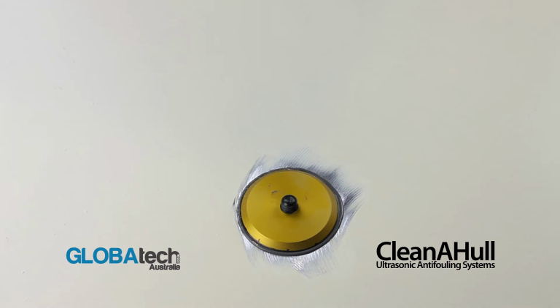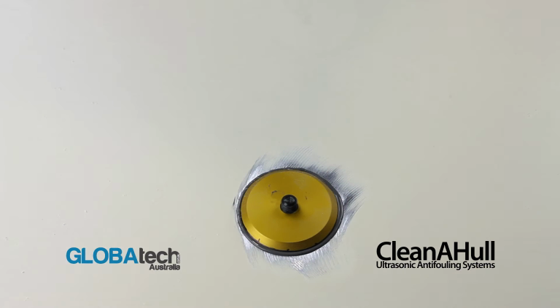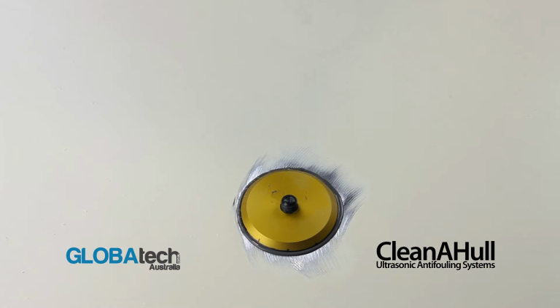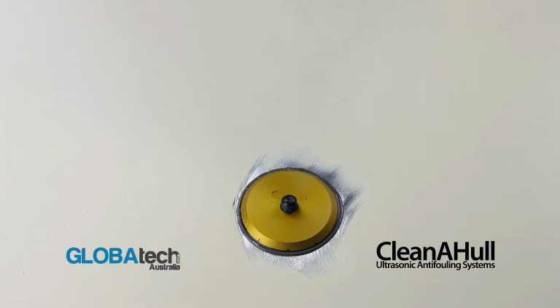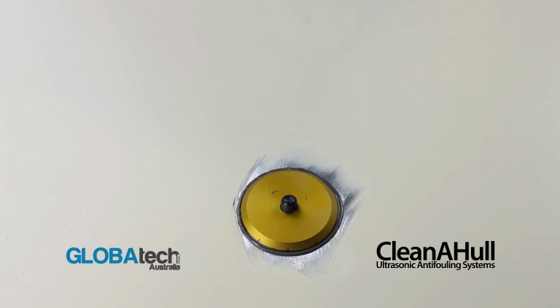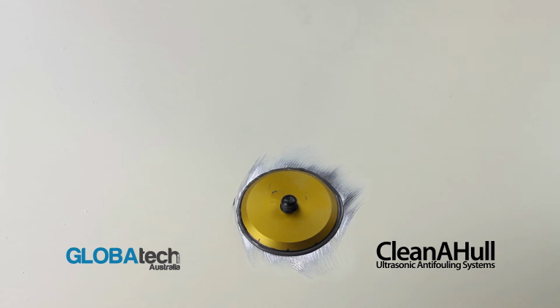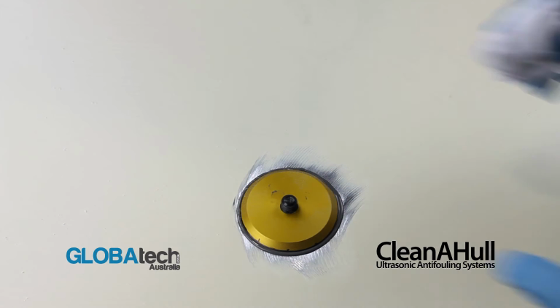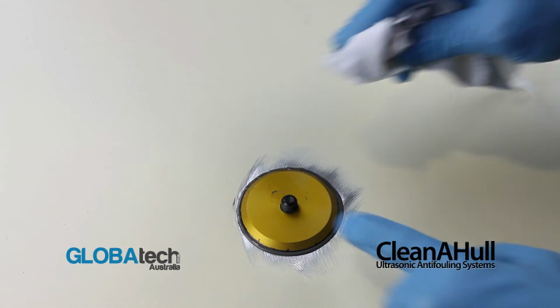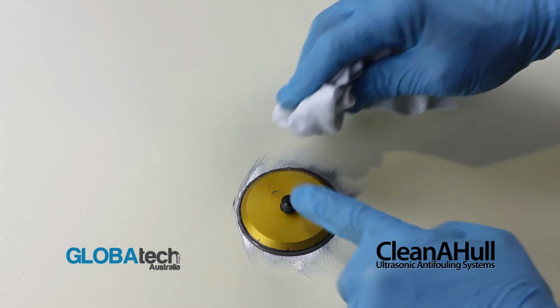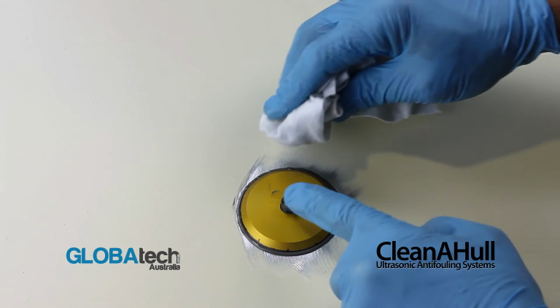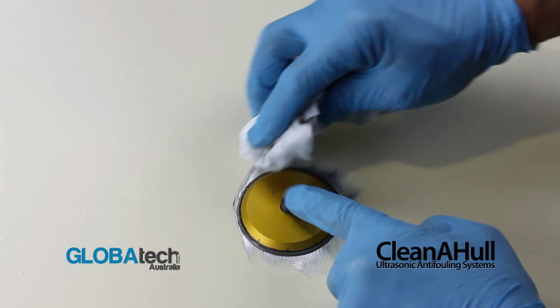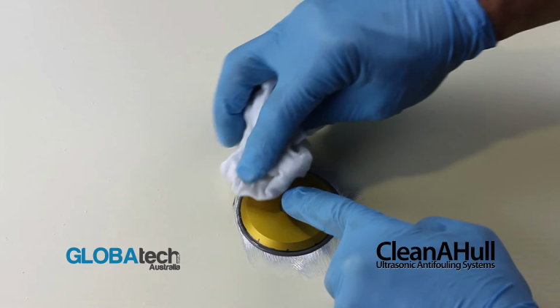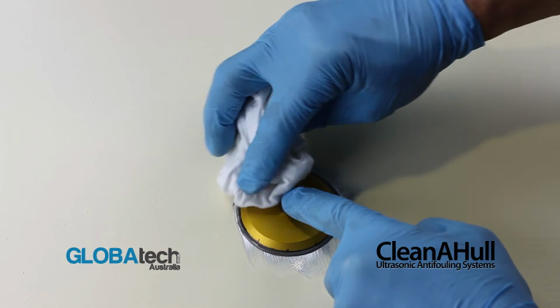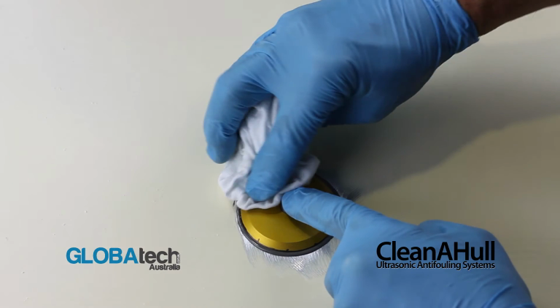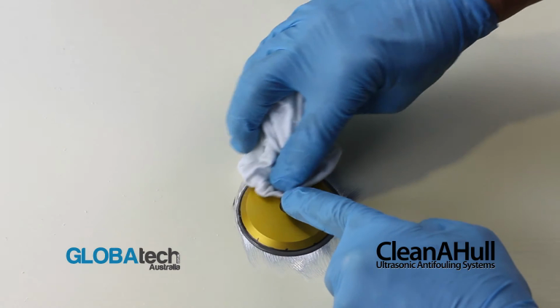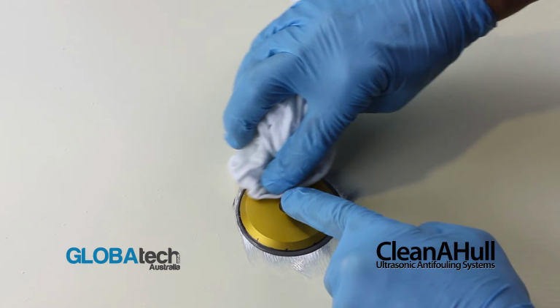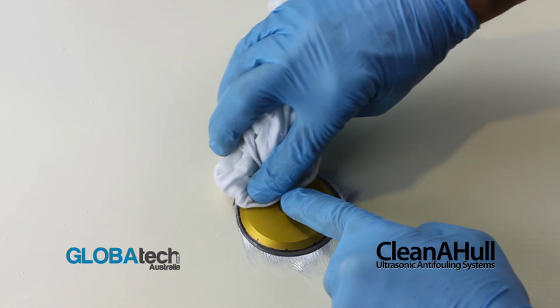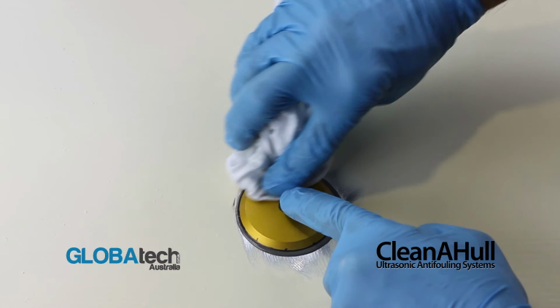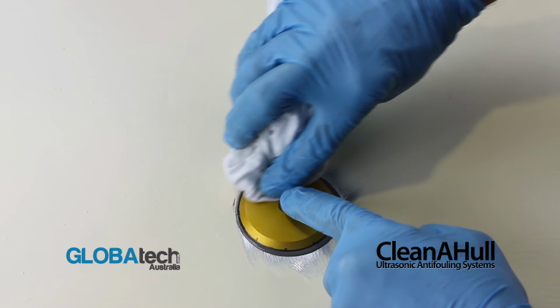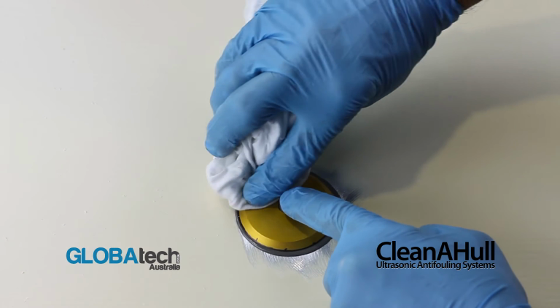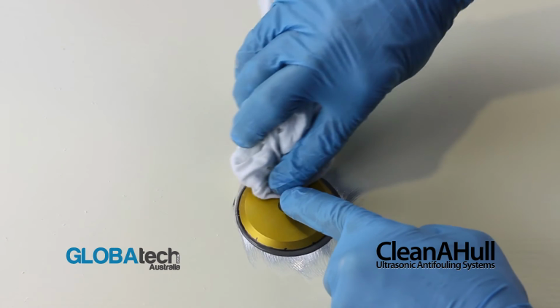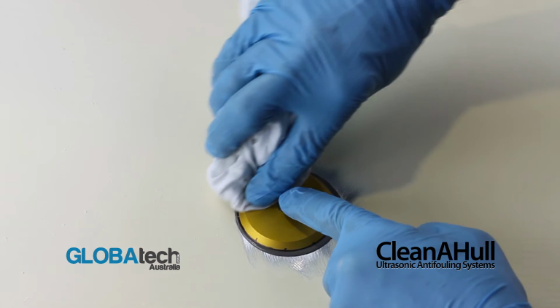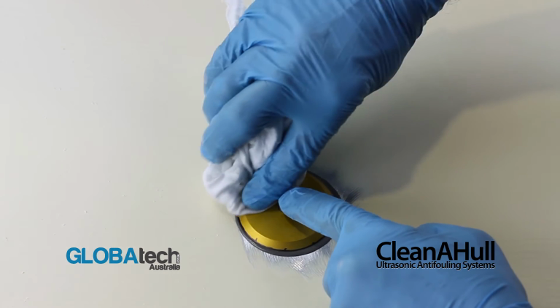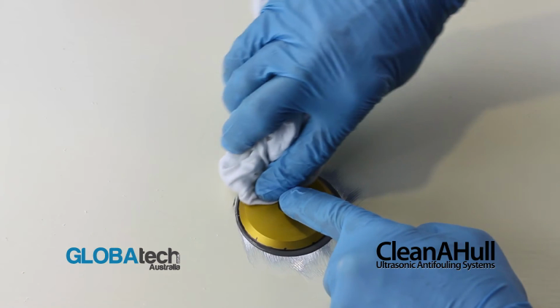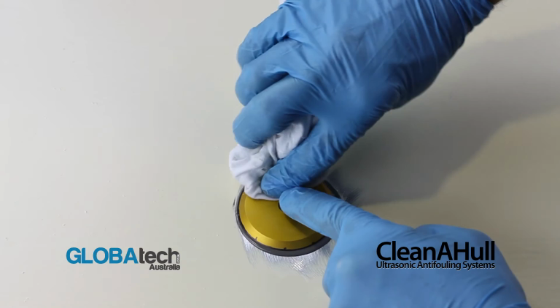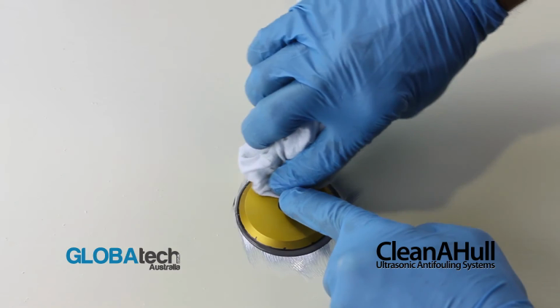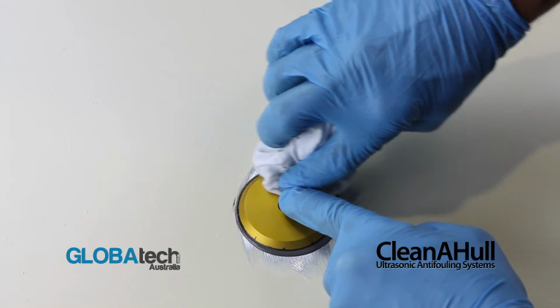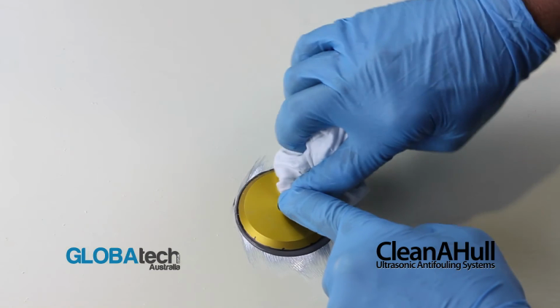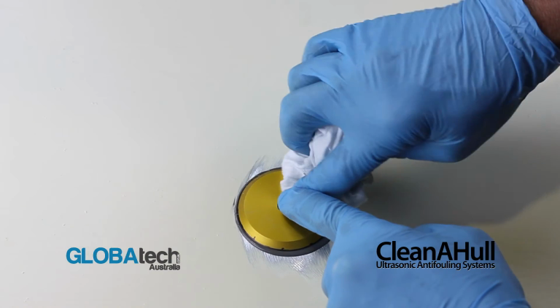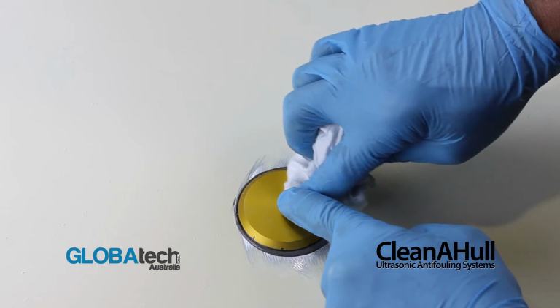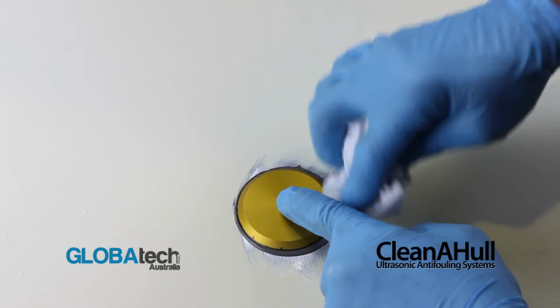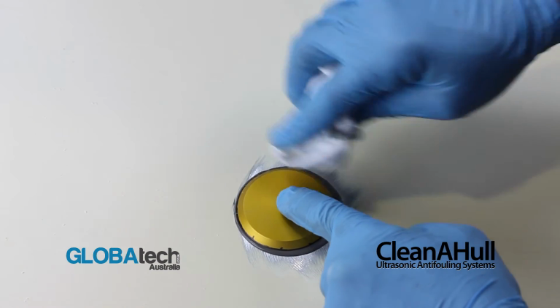Carefully clean the top face of the footprint, removing any JB Weld debris.